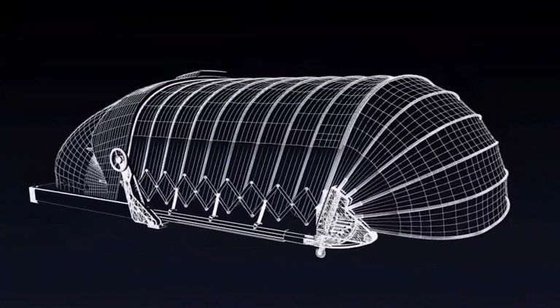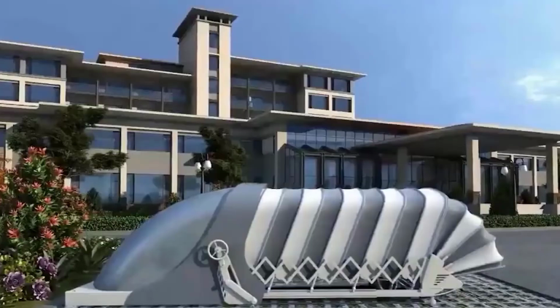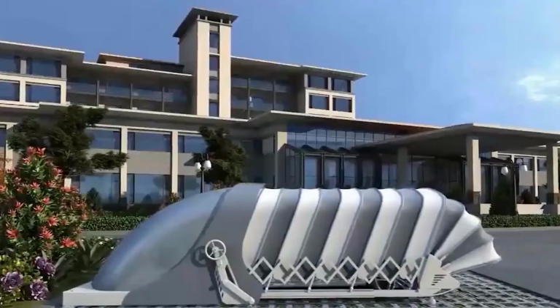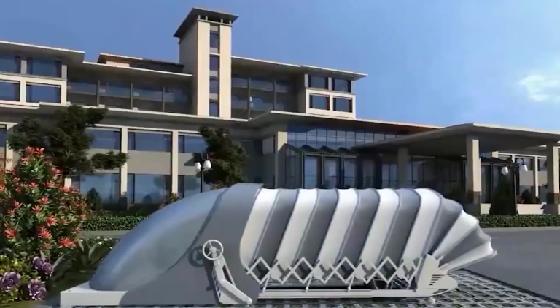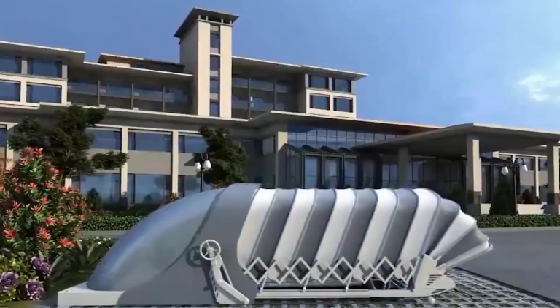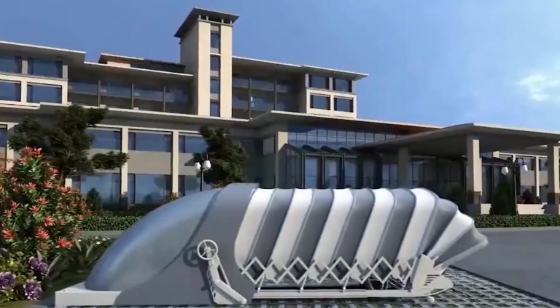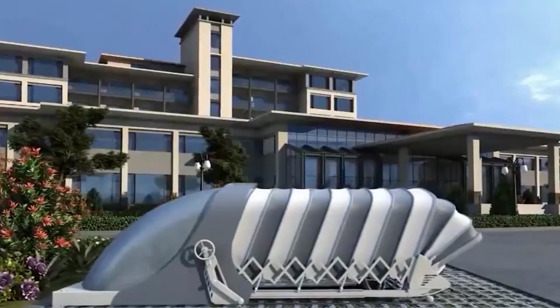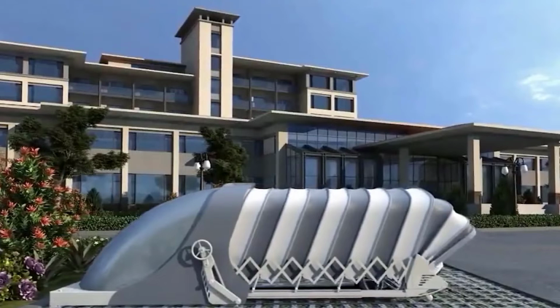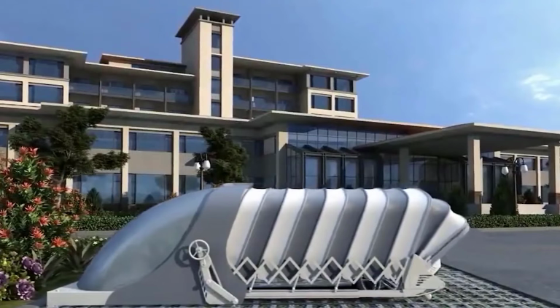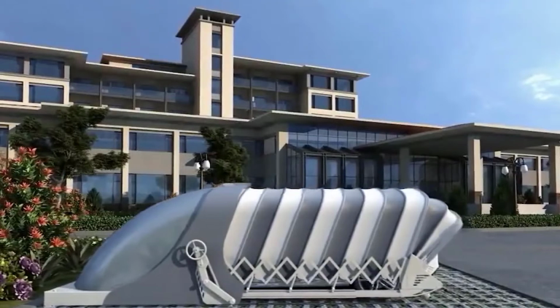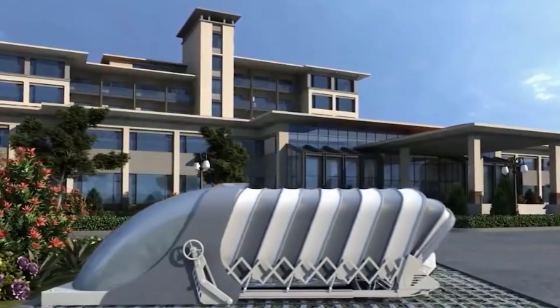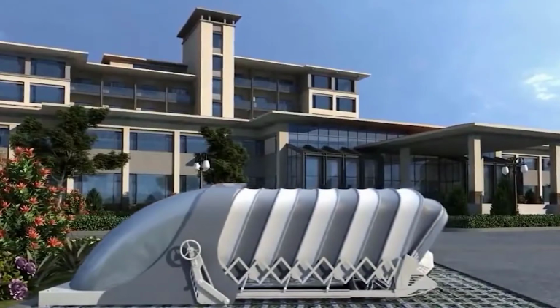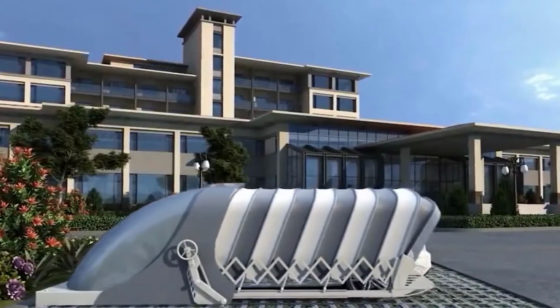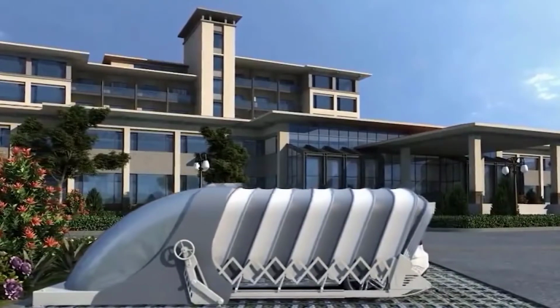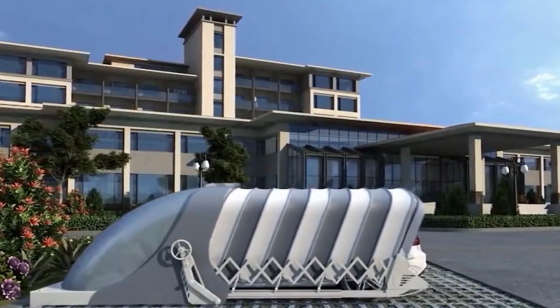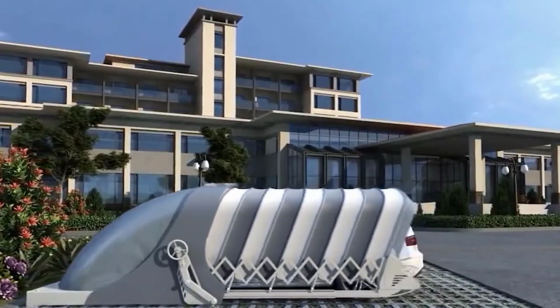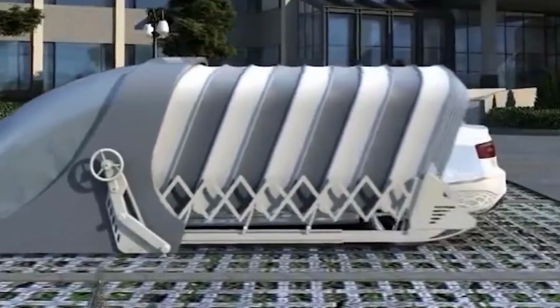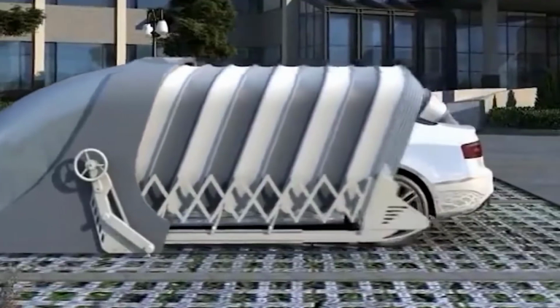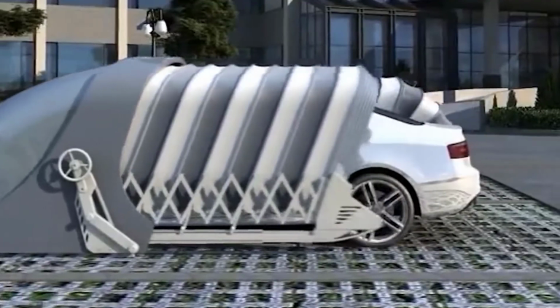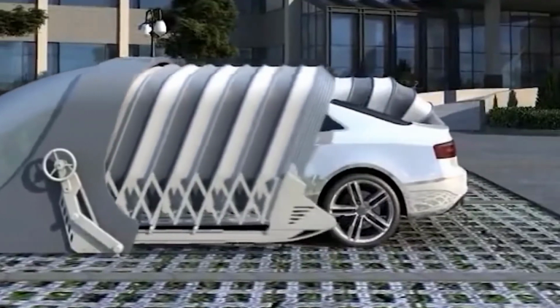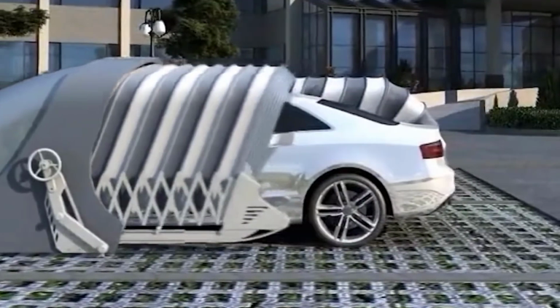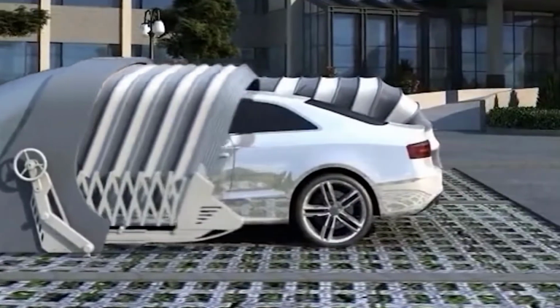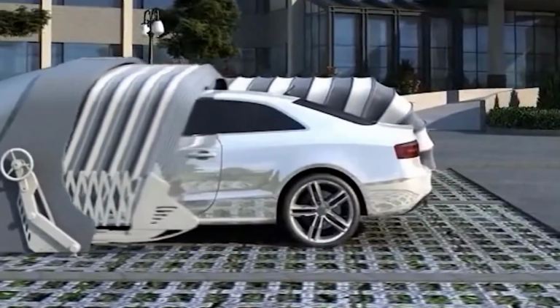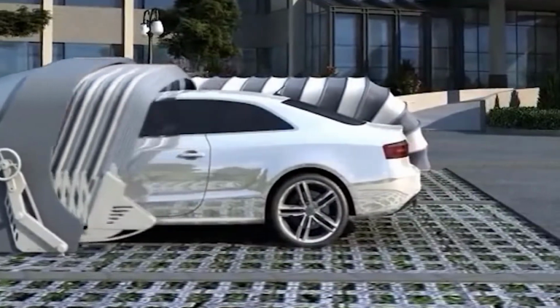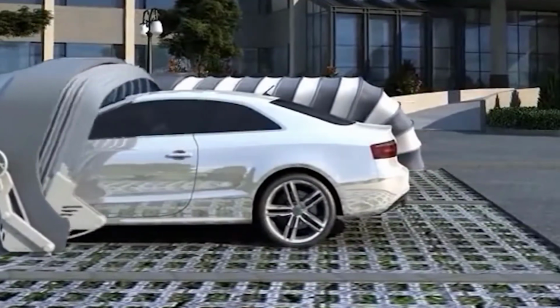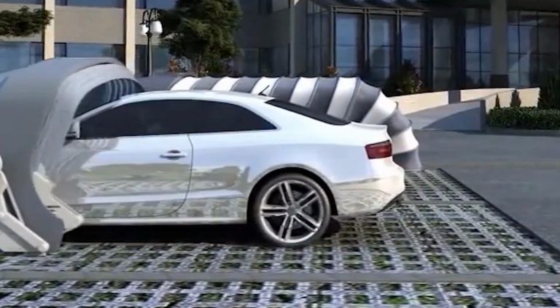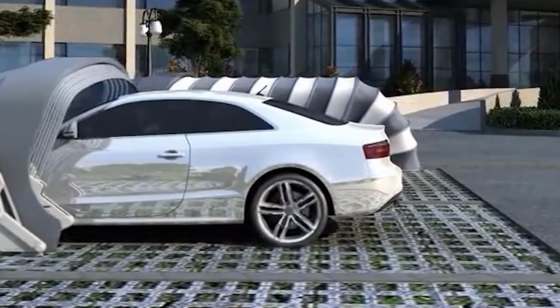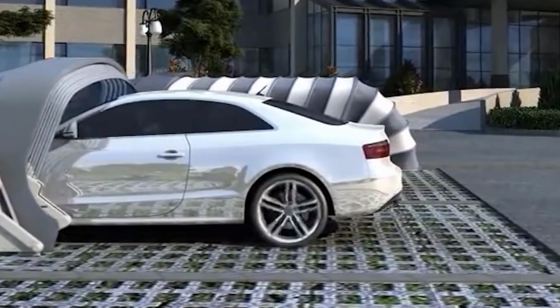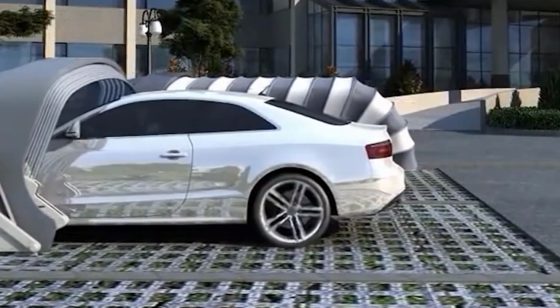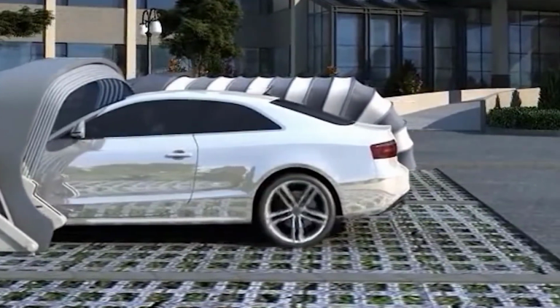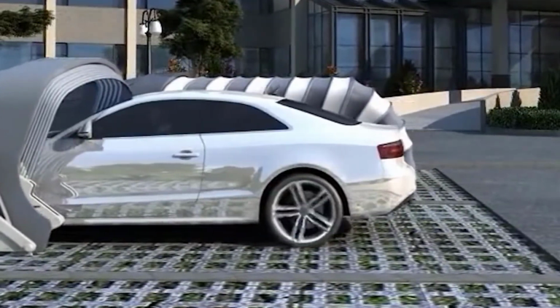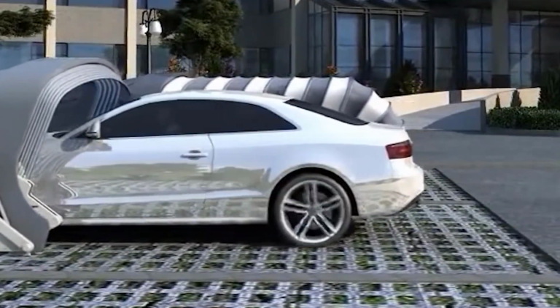One of the advantages of this garage is its capacity — it's suitable for both sedans and SUVs.